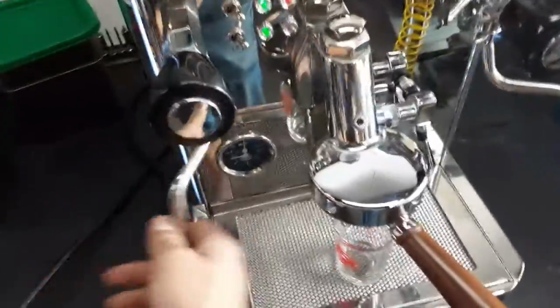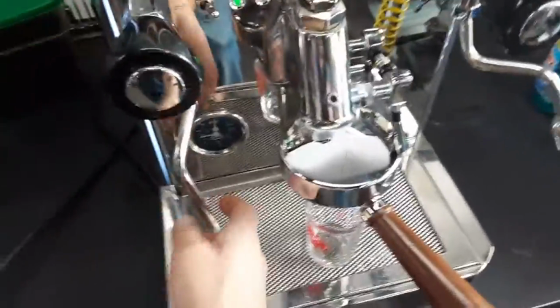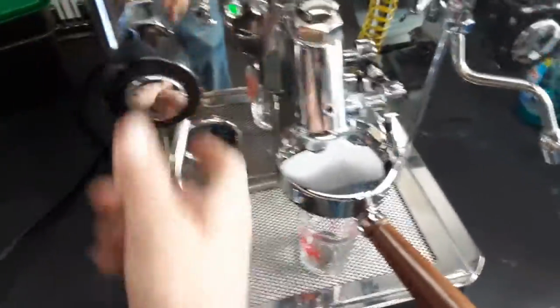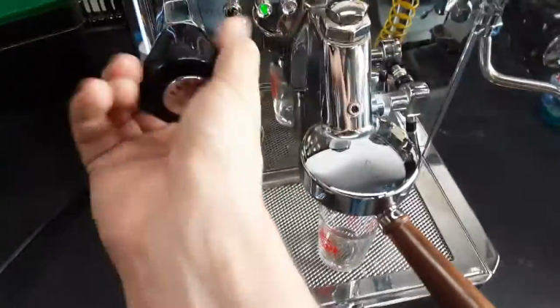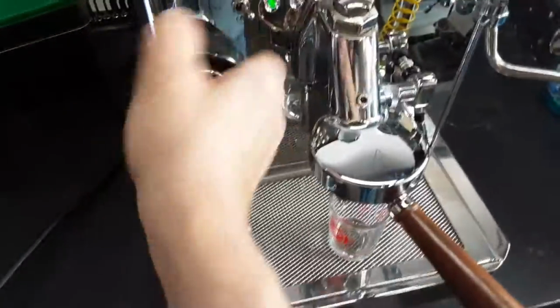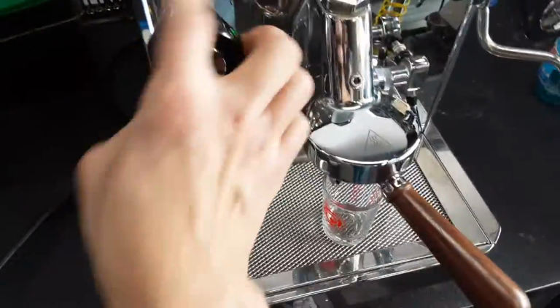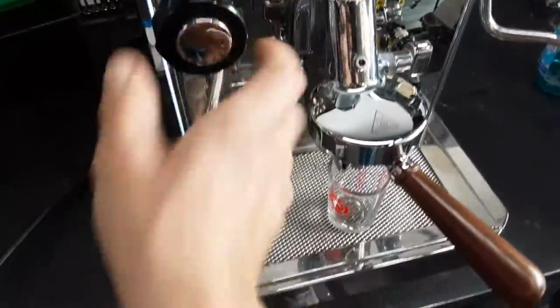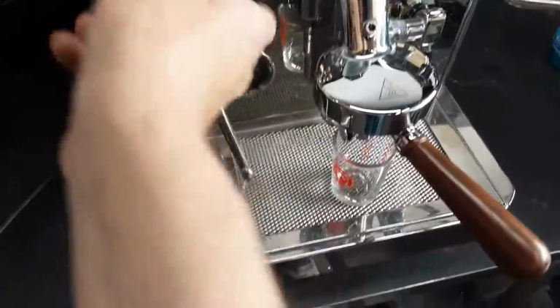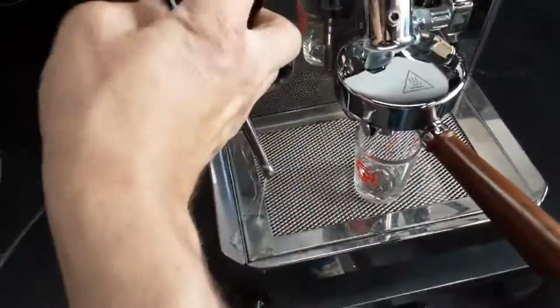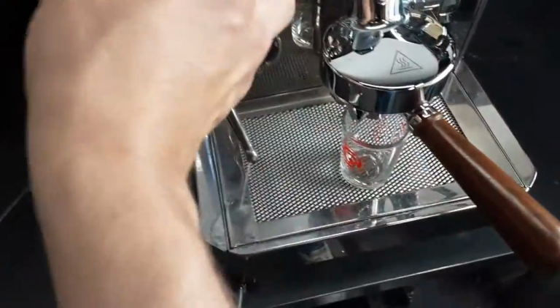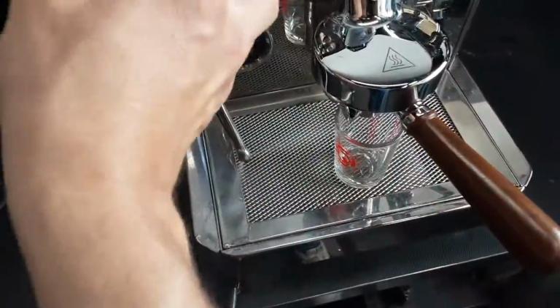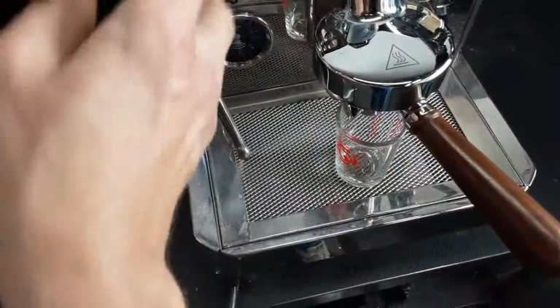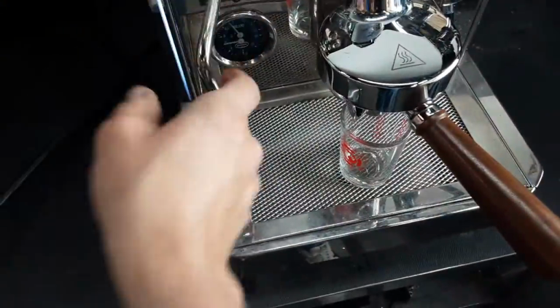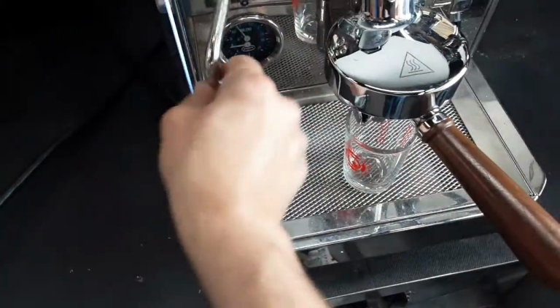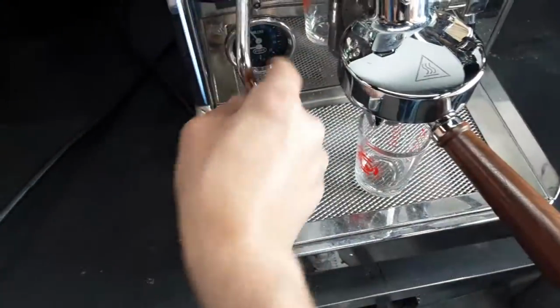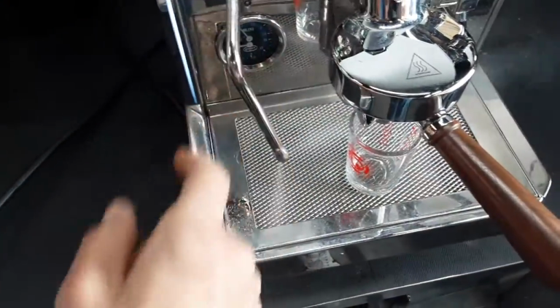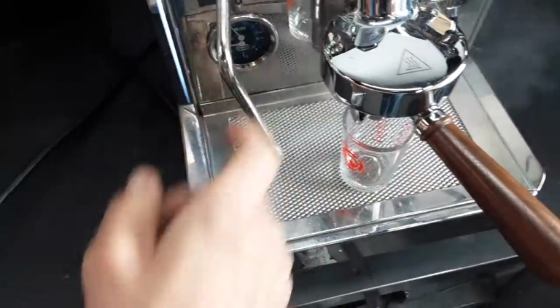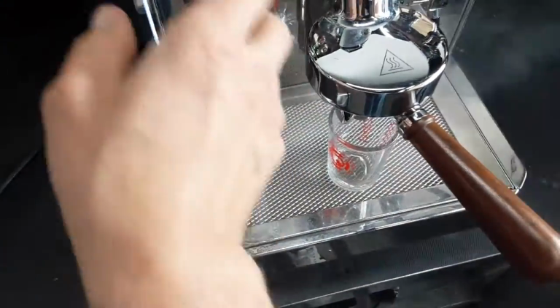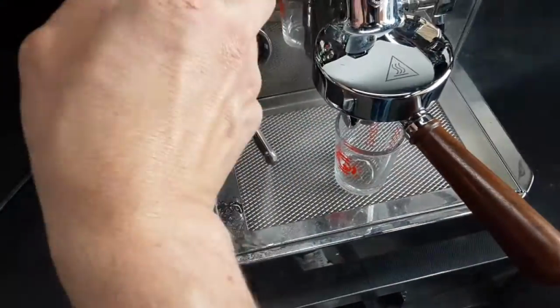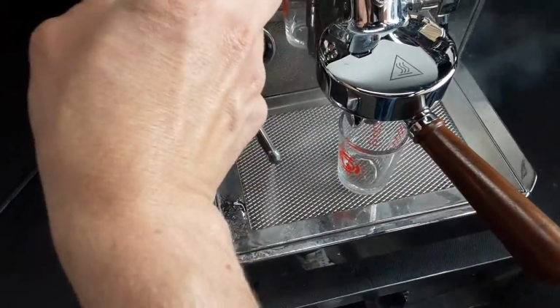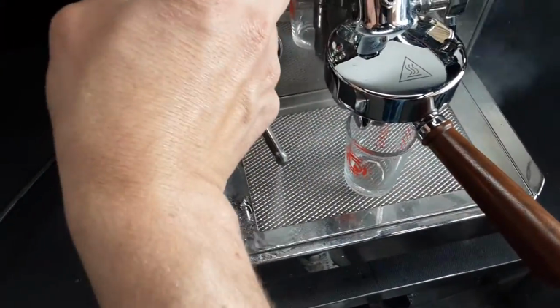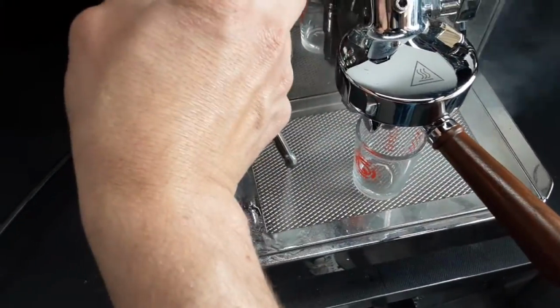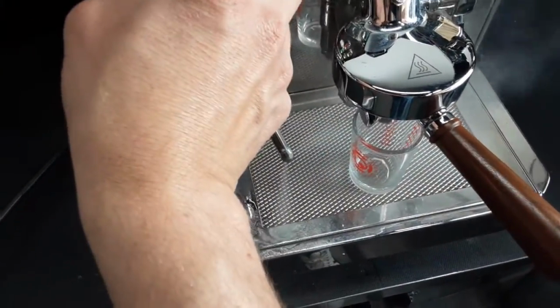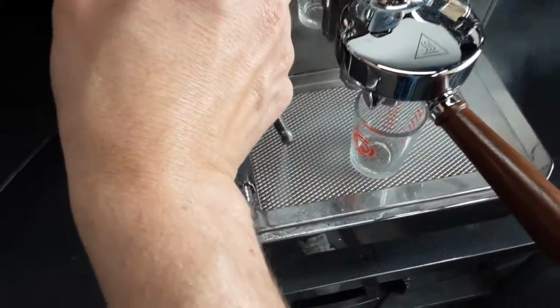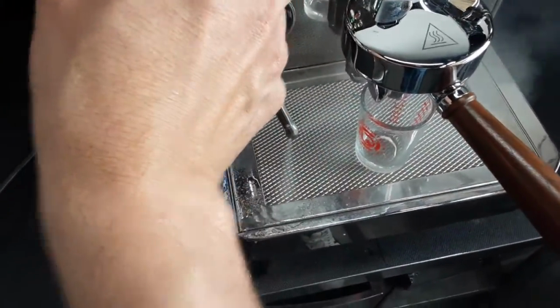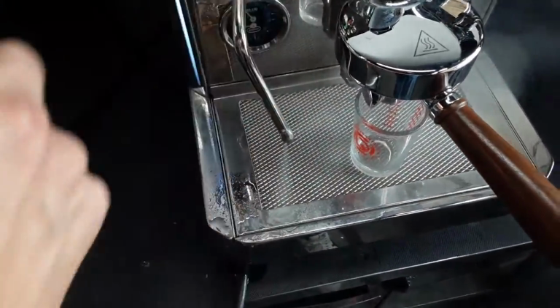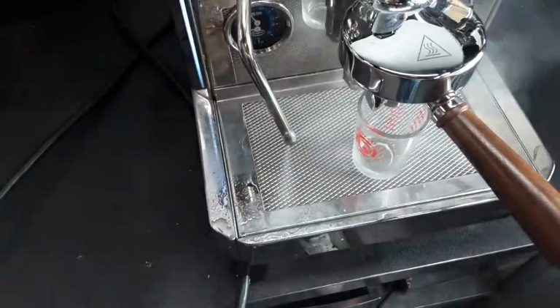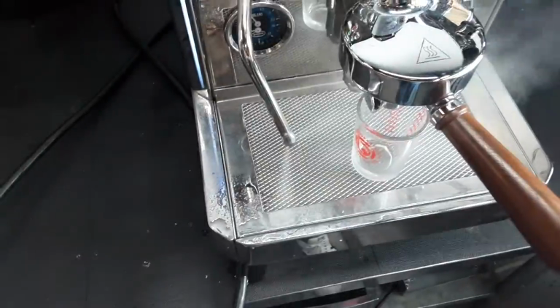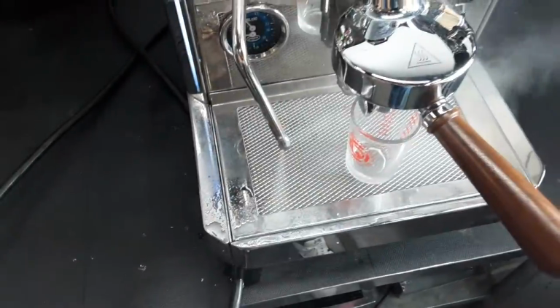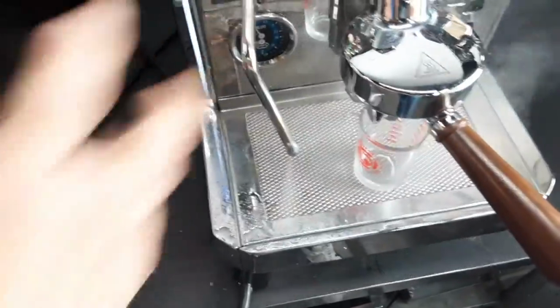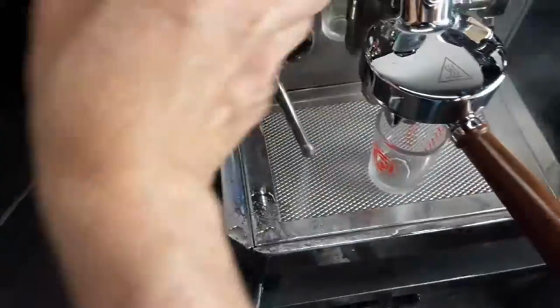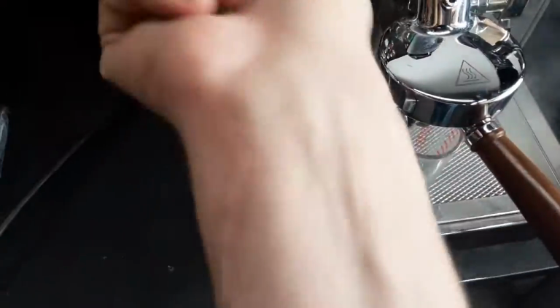Let's go ahead and test the steam. Nice going steam.